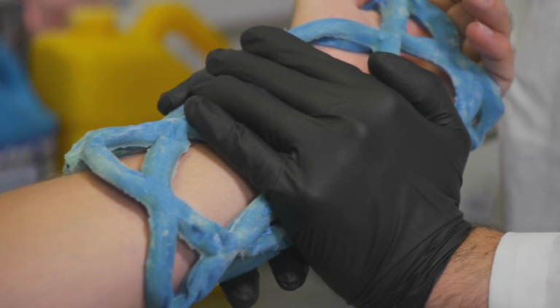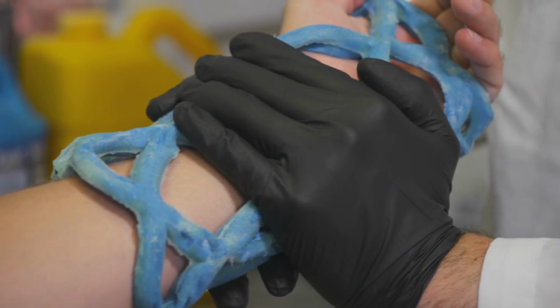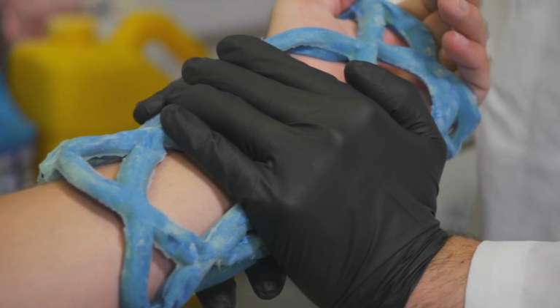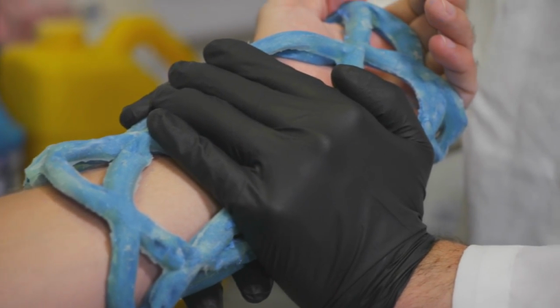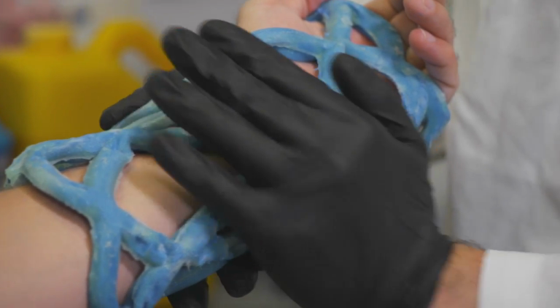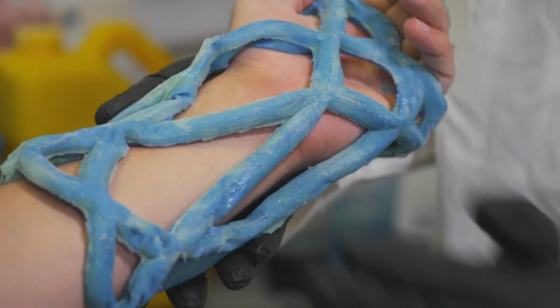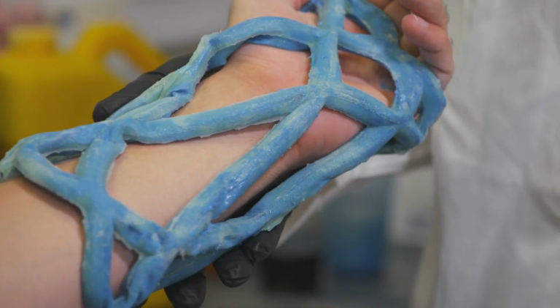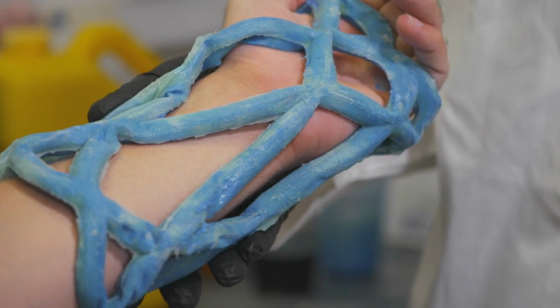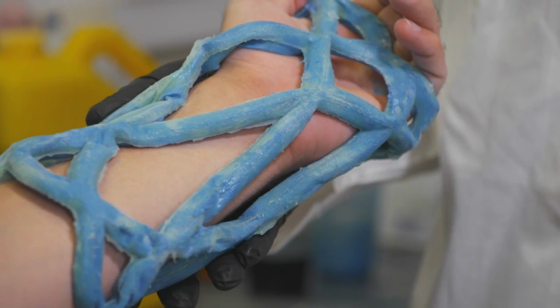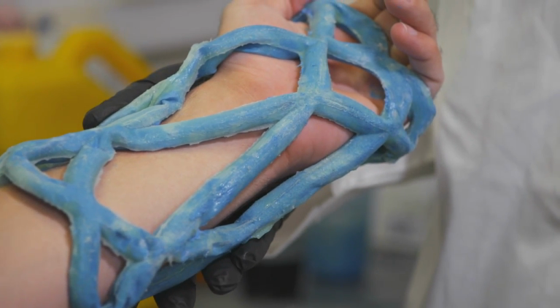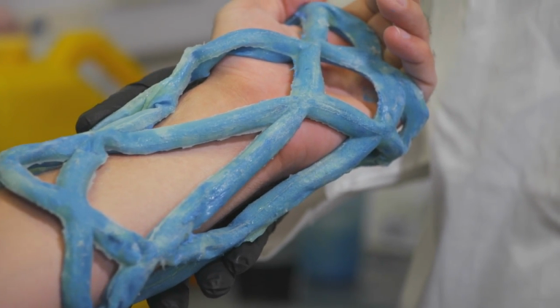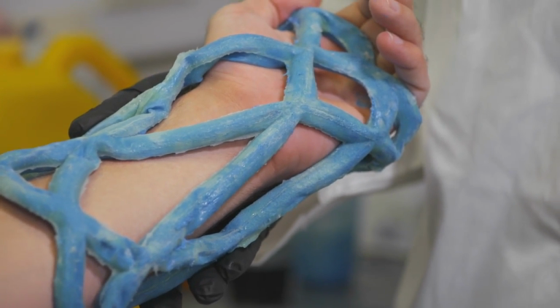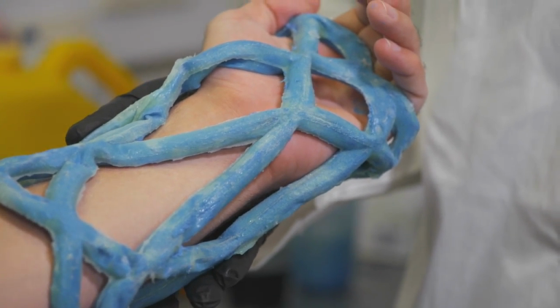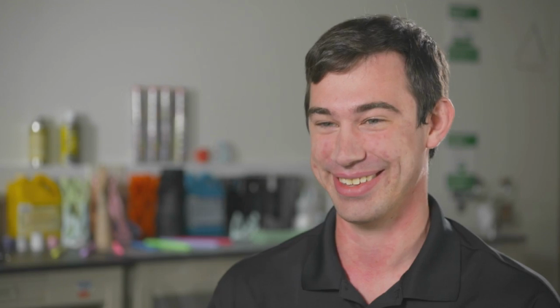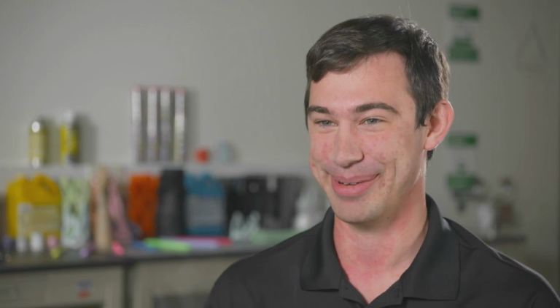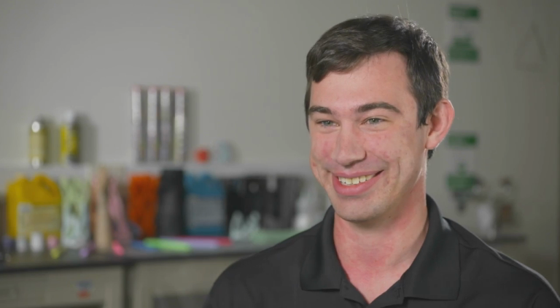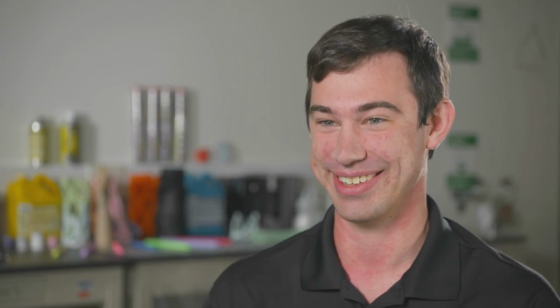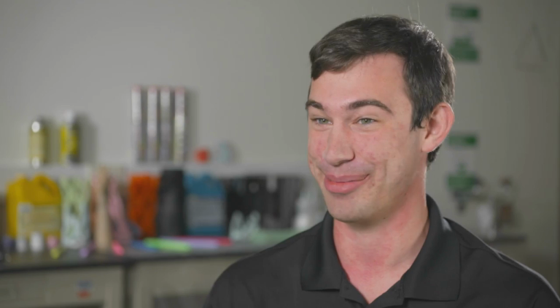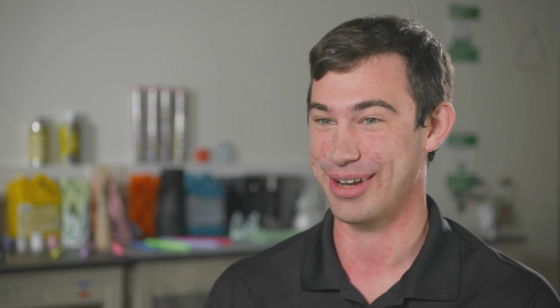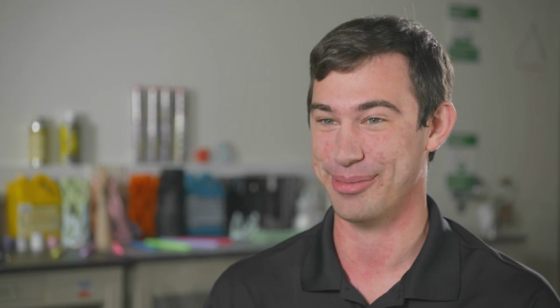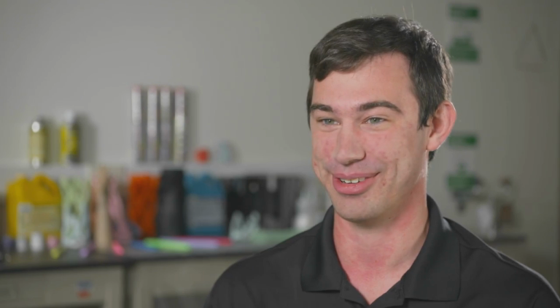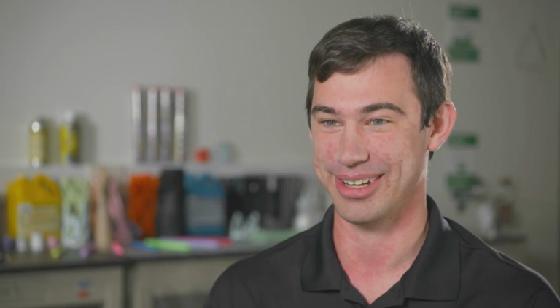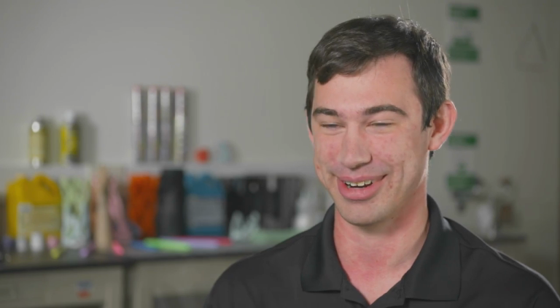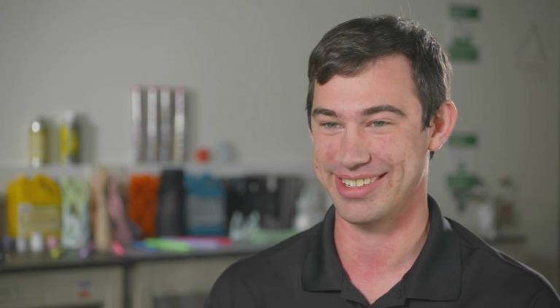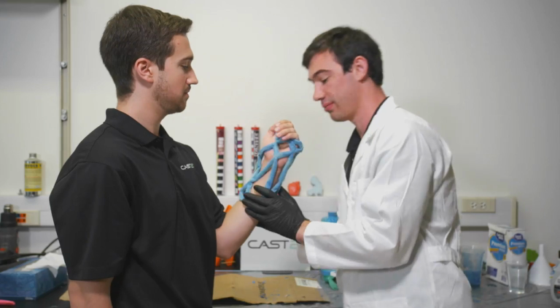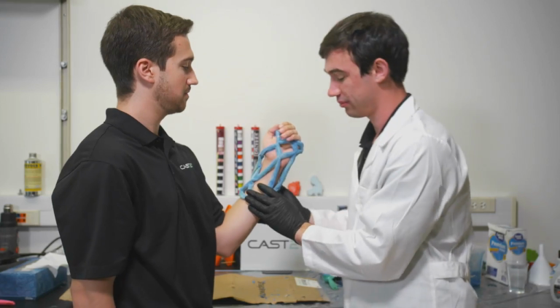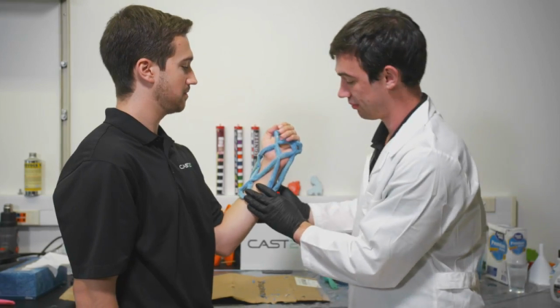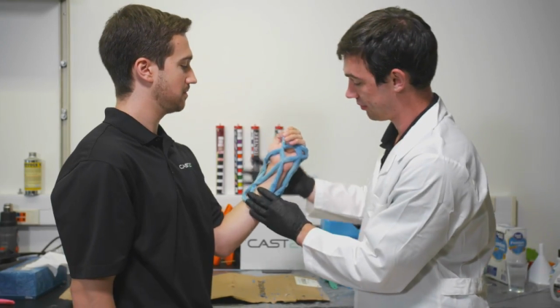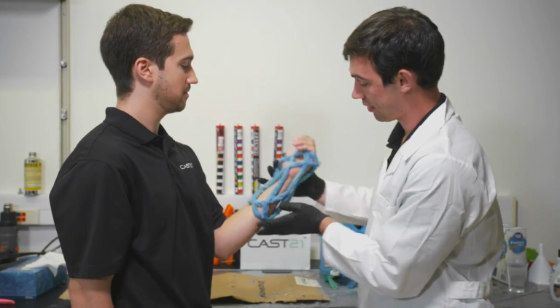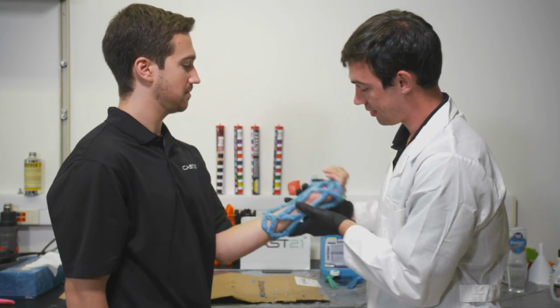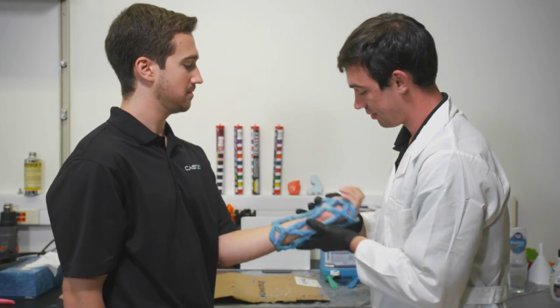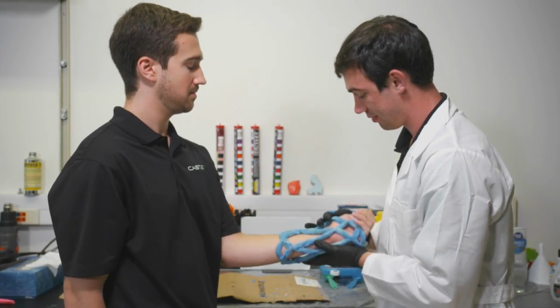We want to kill the old cast and make it so that the patients are a lot more comfortable, a lot more hygienic, and just have a better experience.